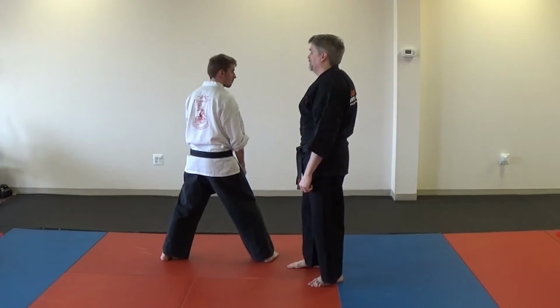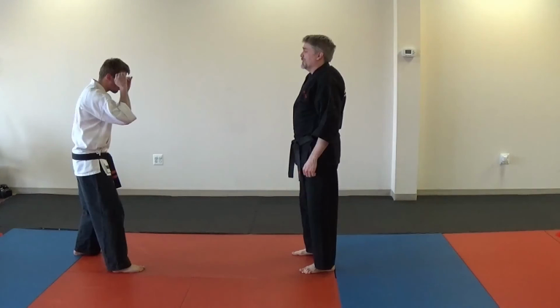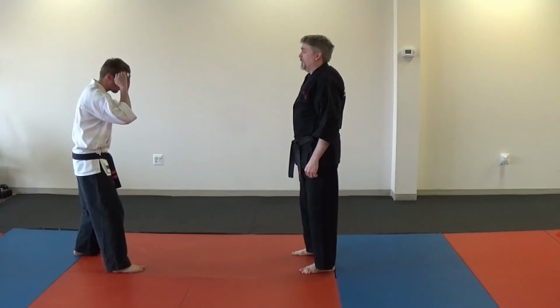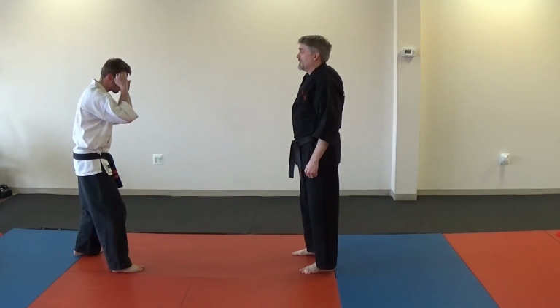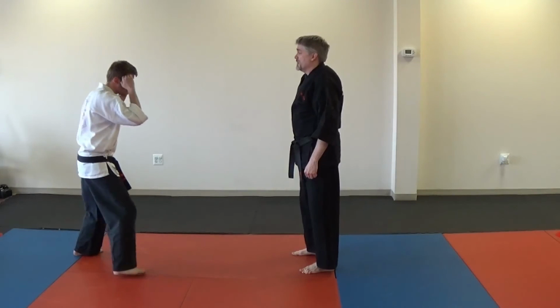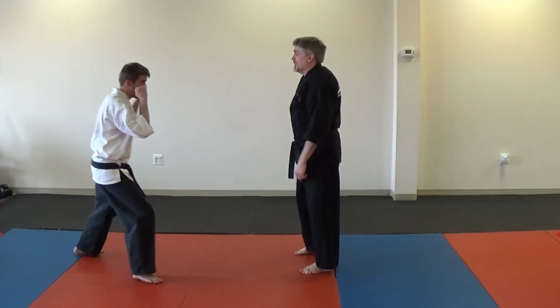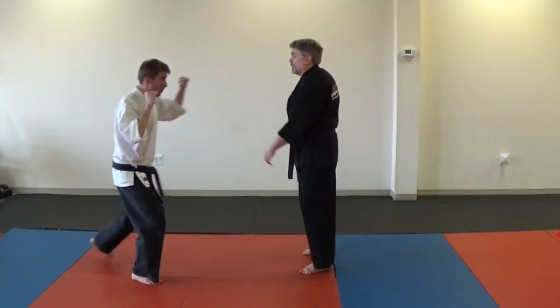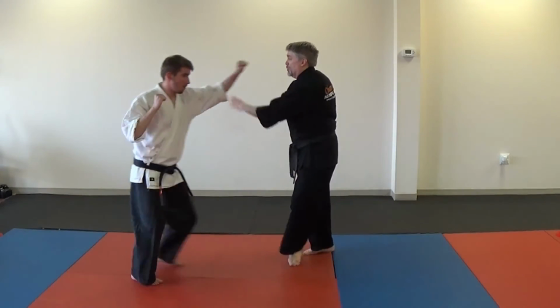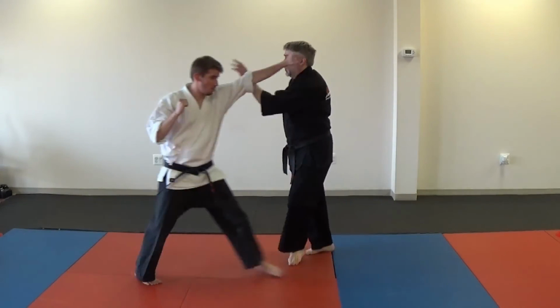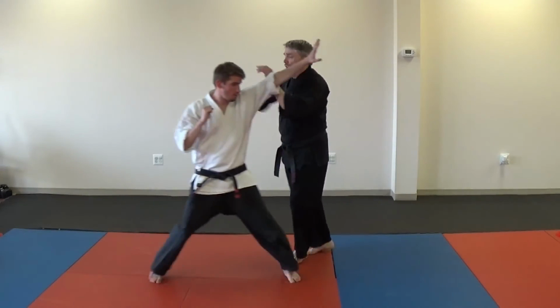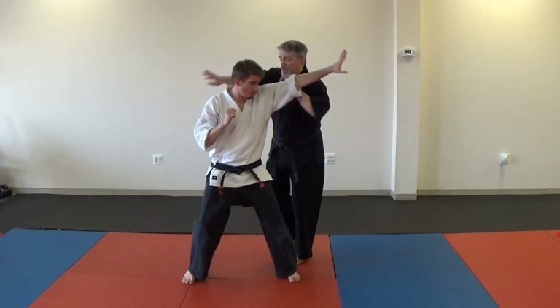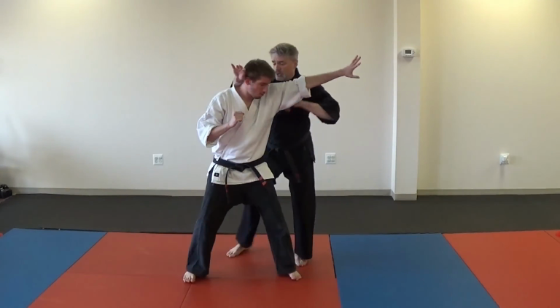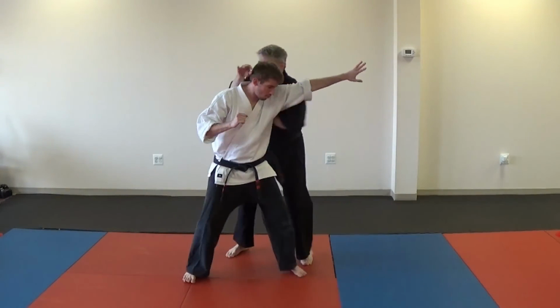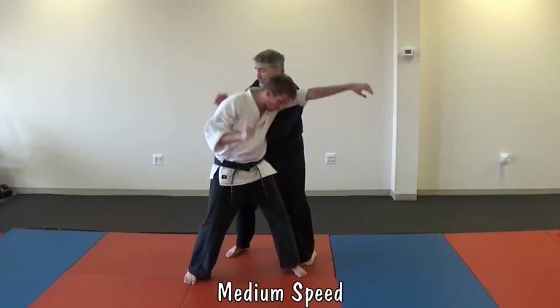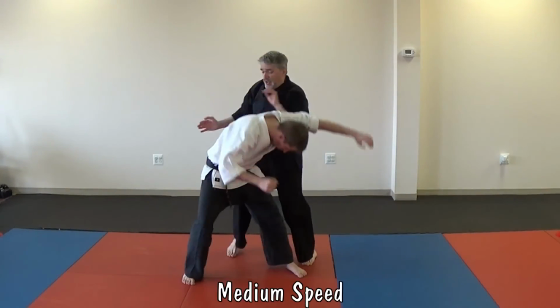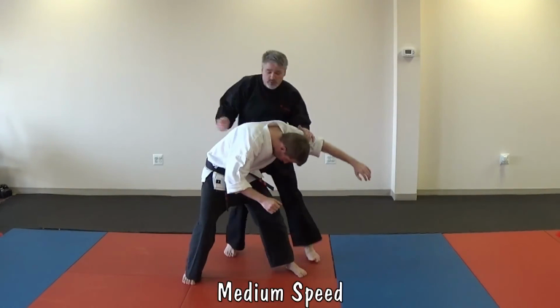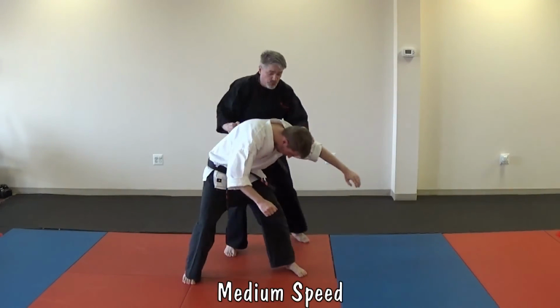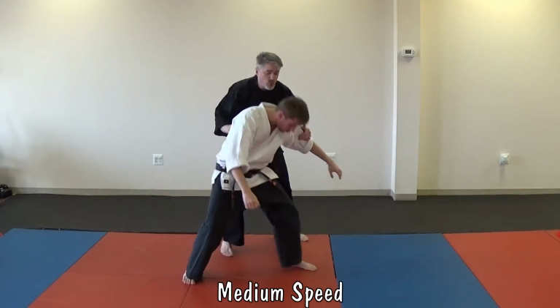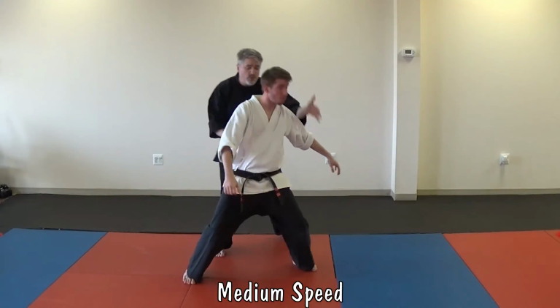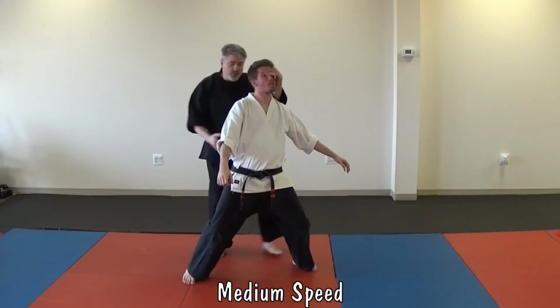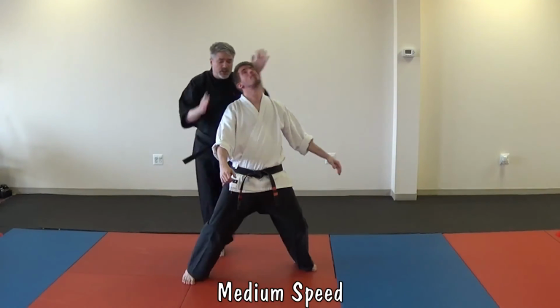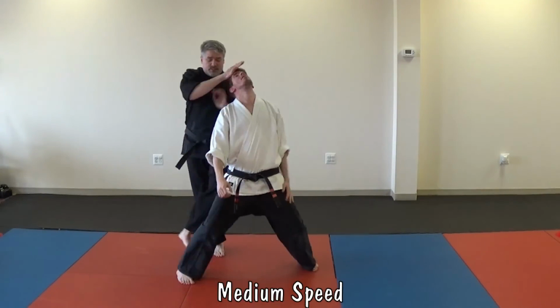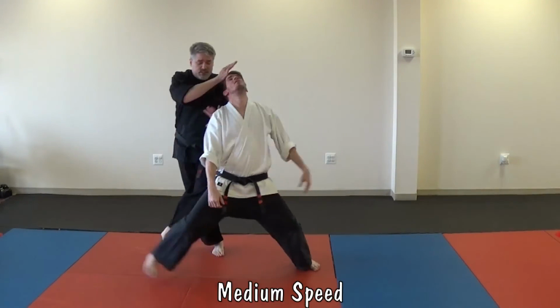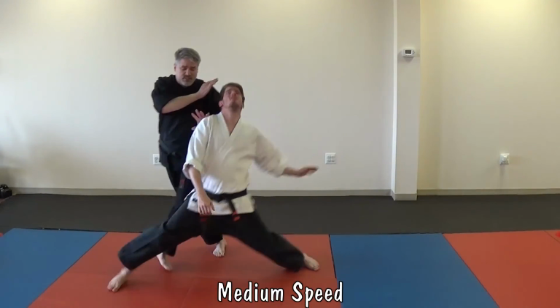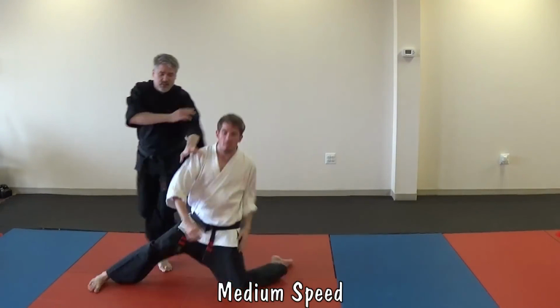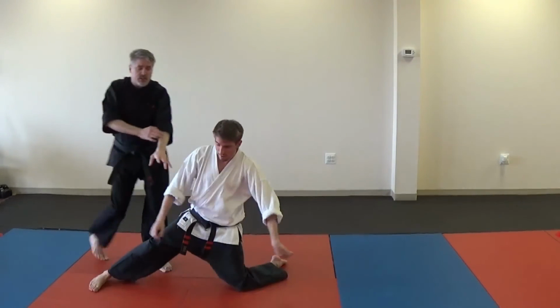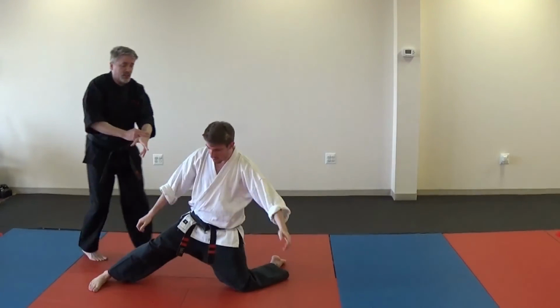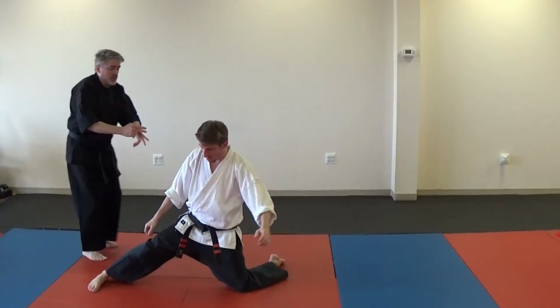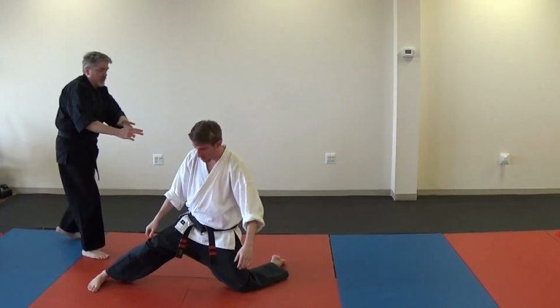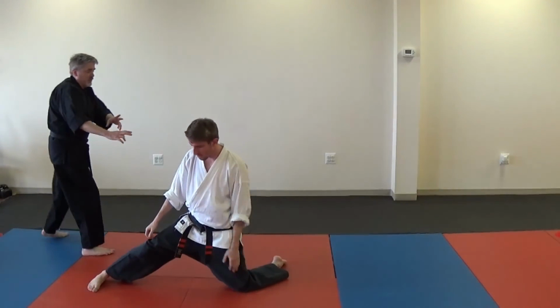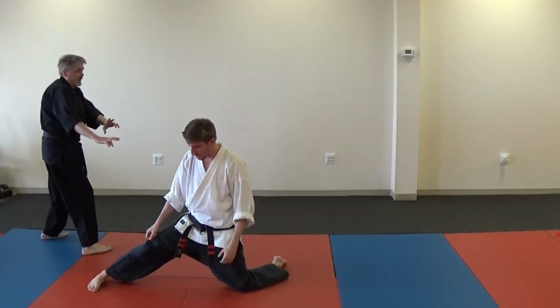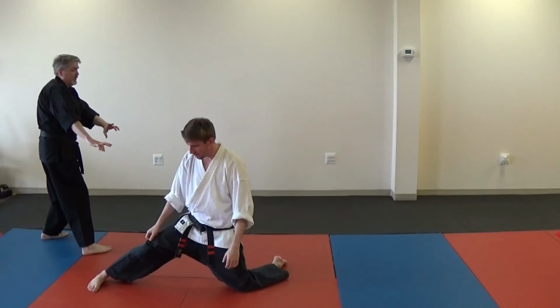So the punch comes in: you're going to do one, two, three, four, five, six, seven, and cover out.